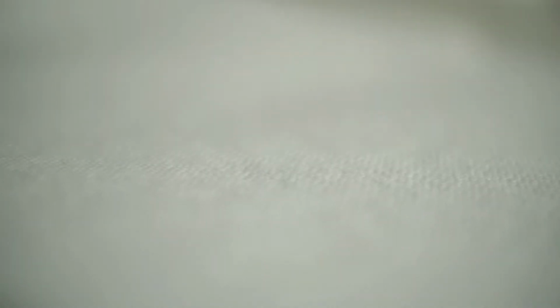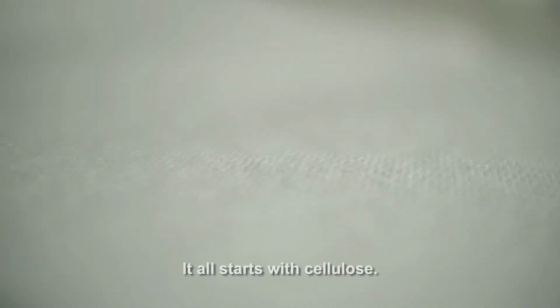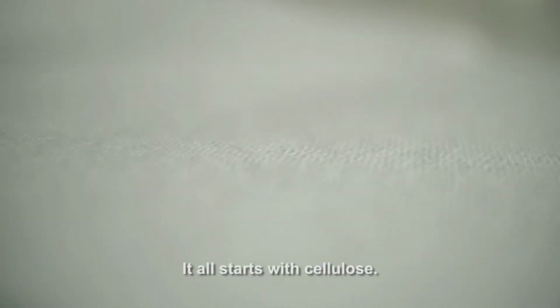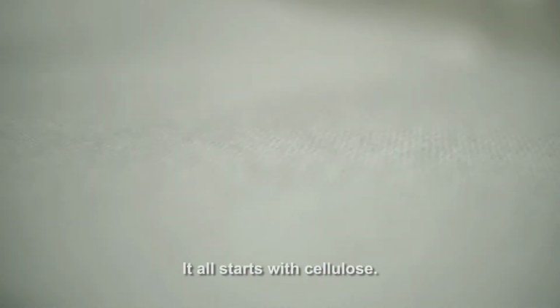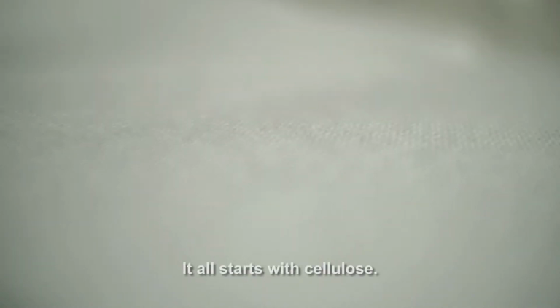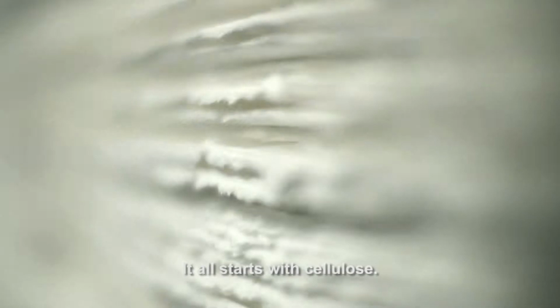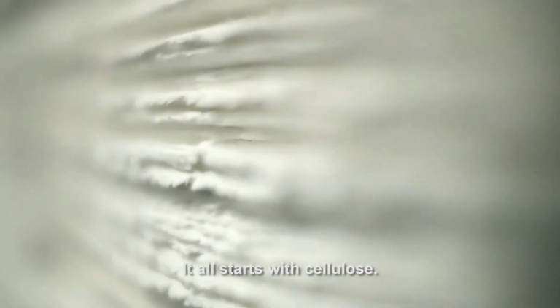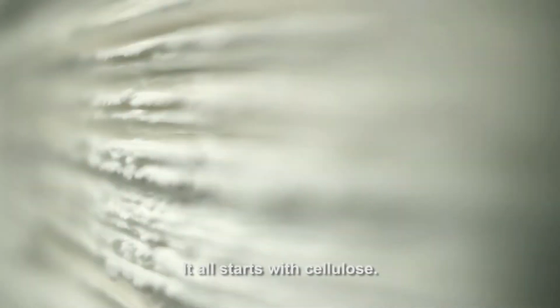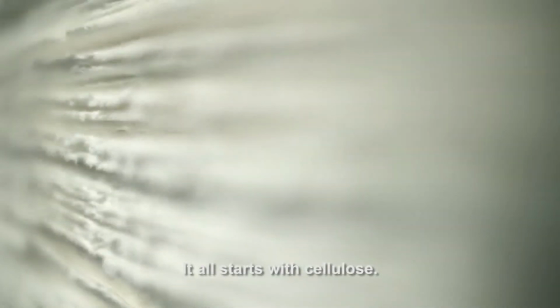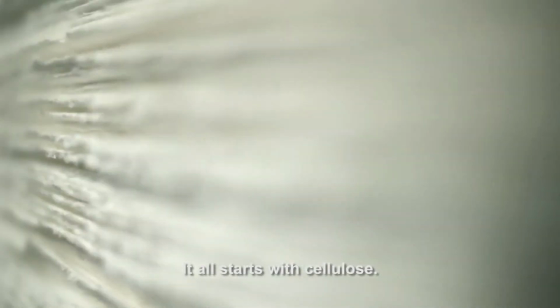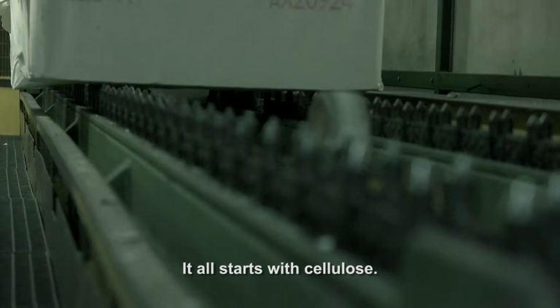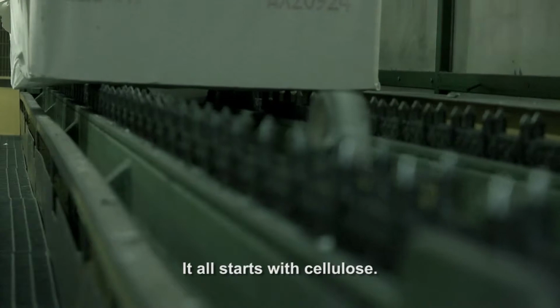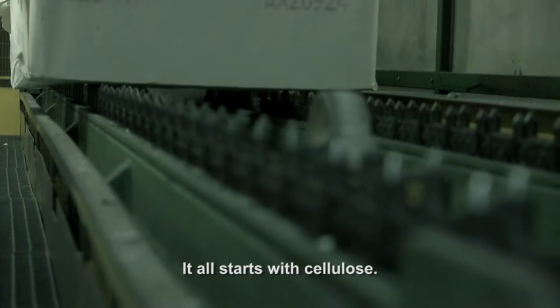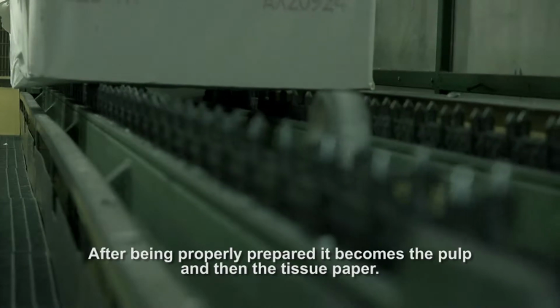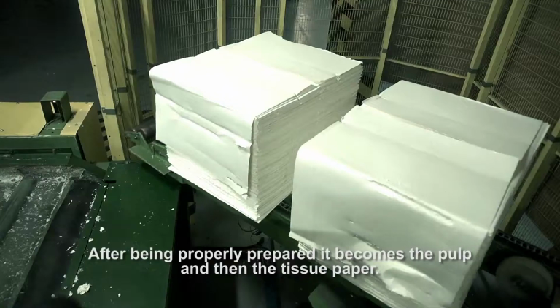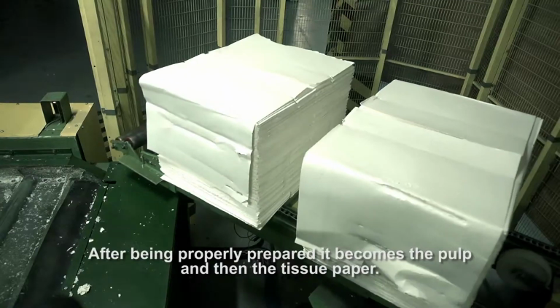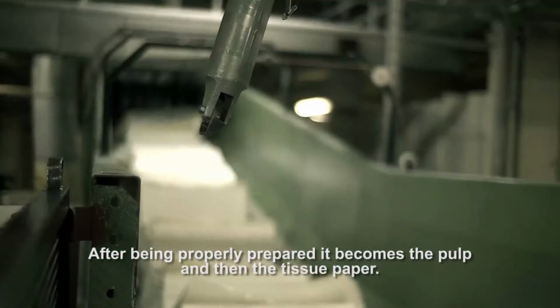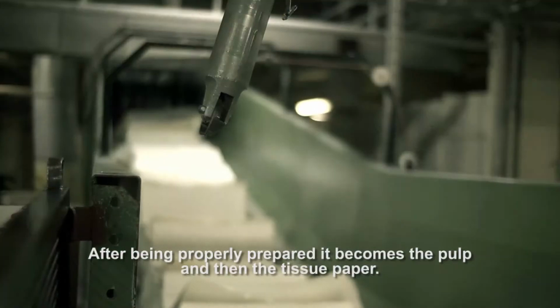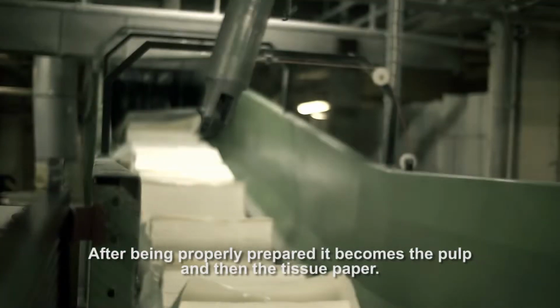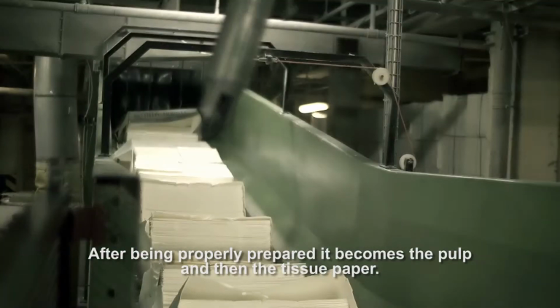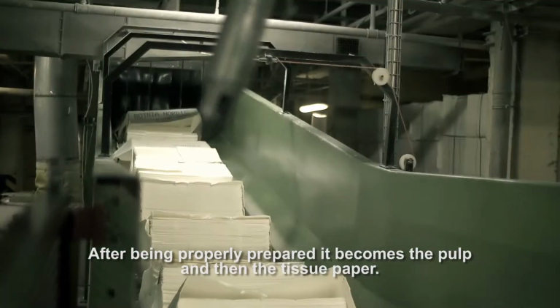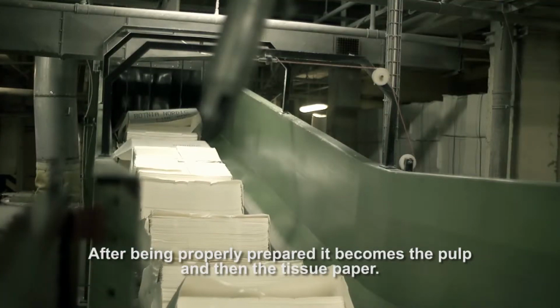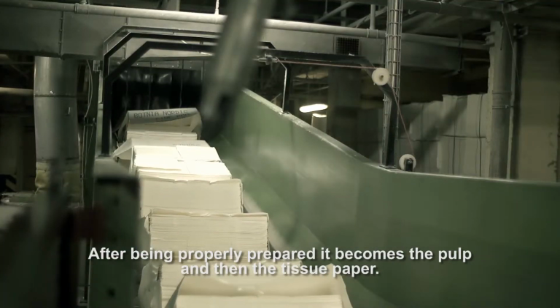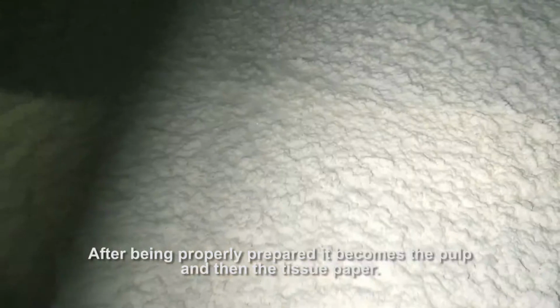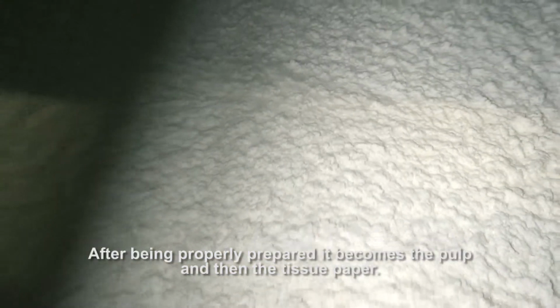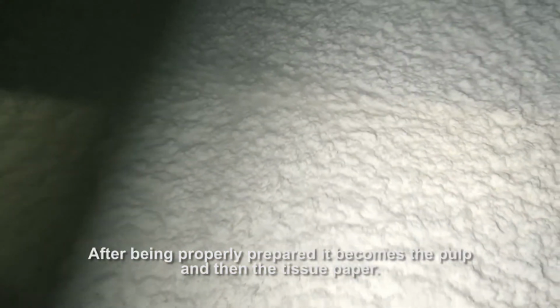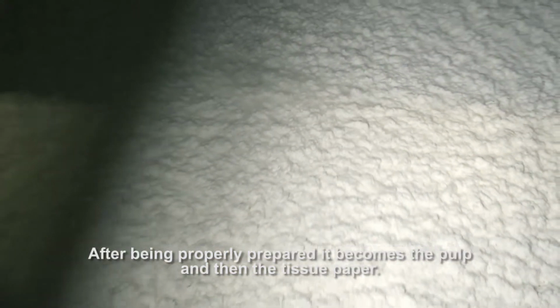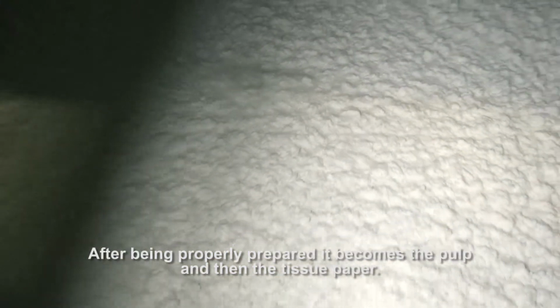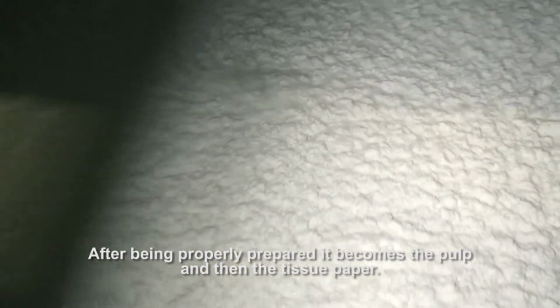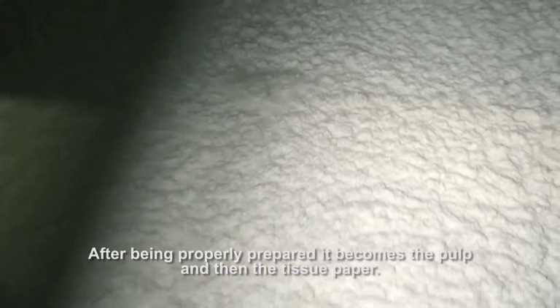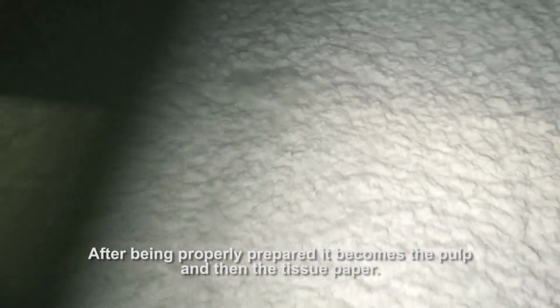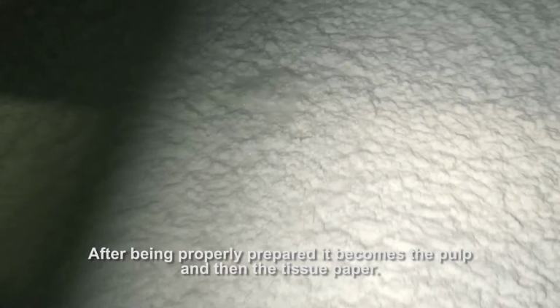It all starts with cellulose. After being properly prepared, it becomes the pulp and then the tissue paper.